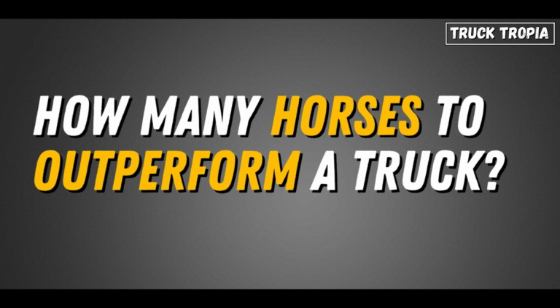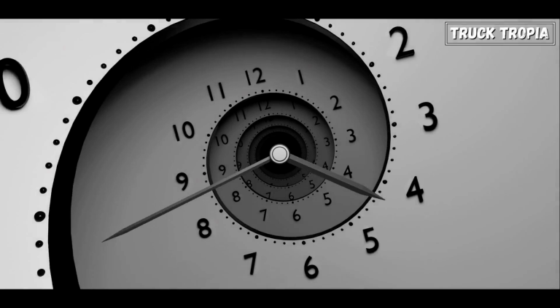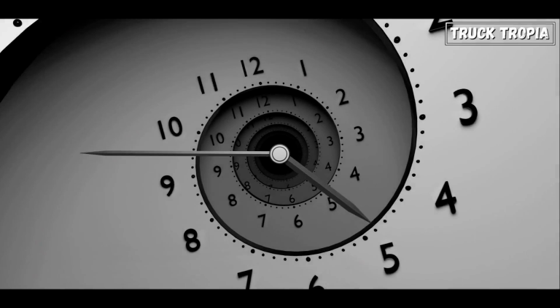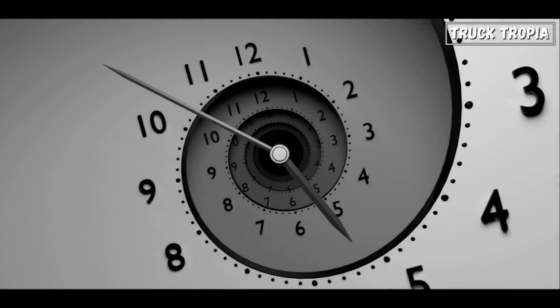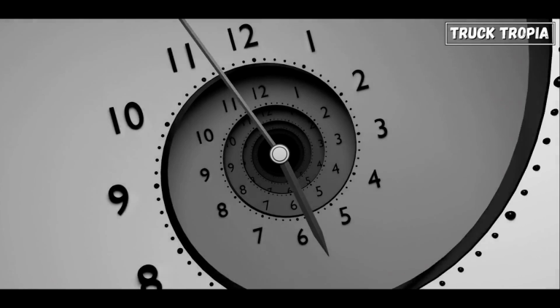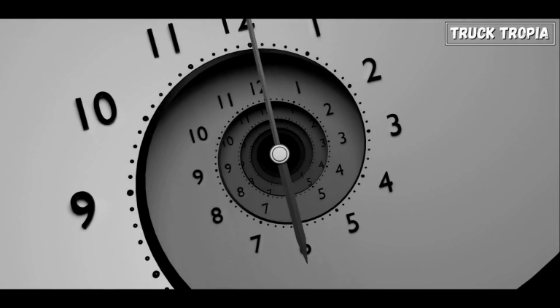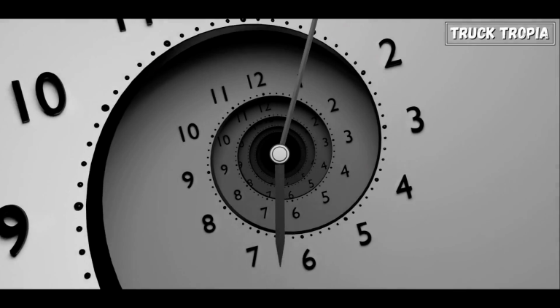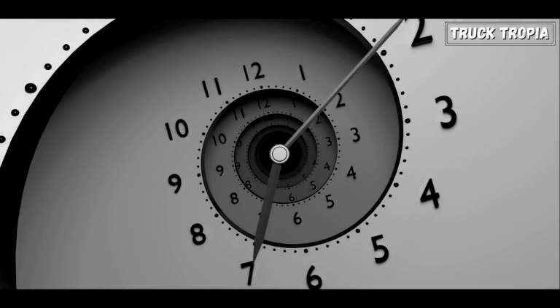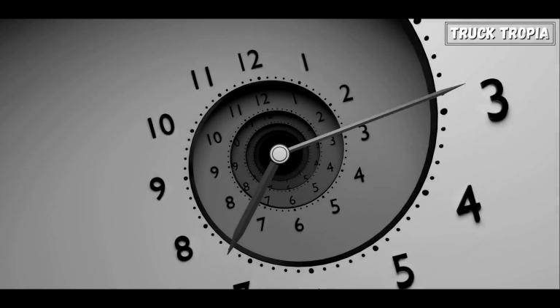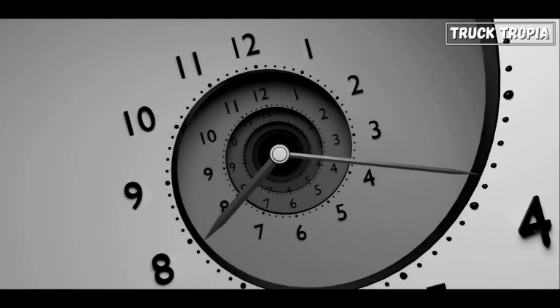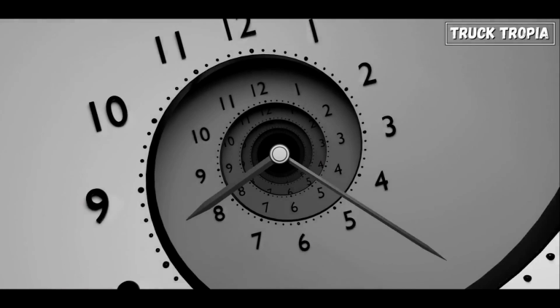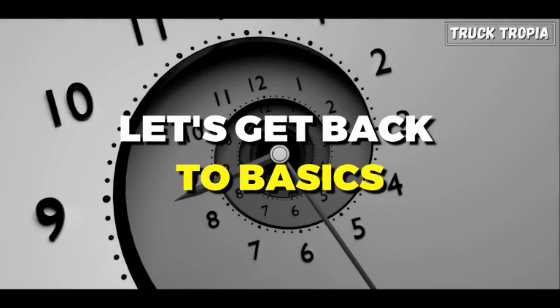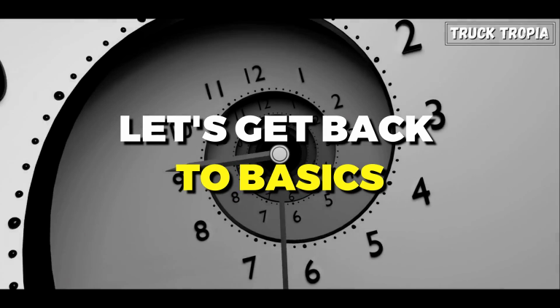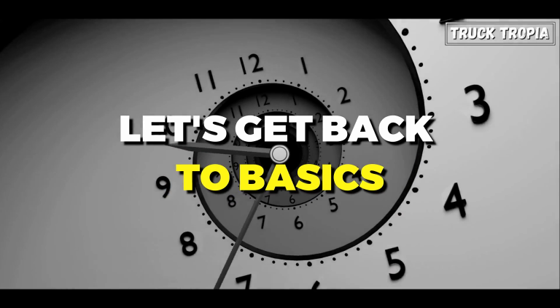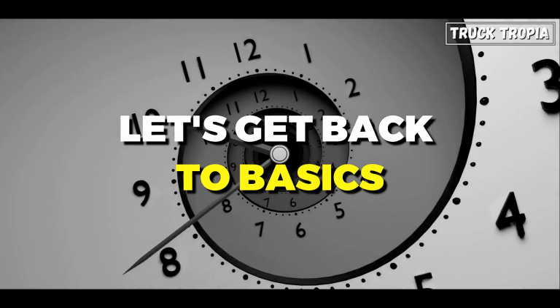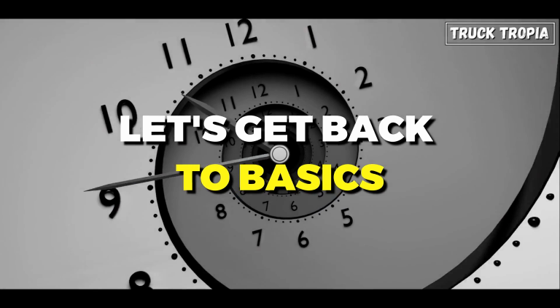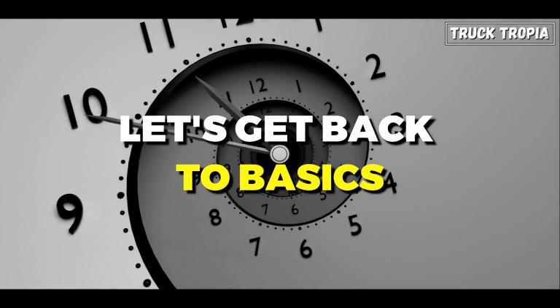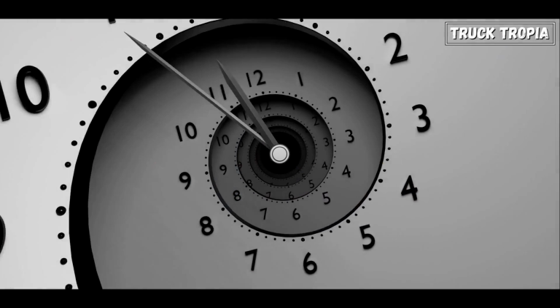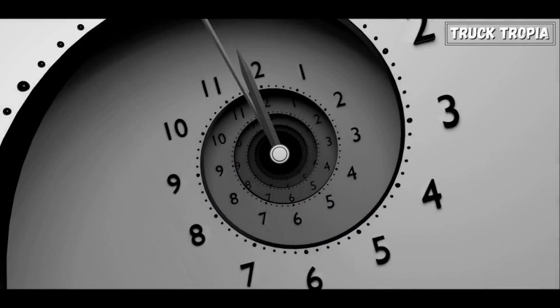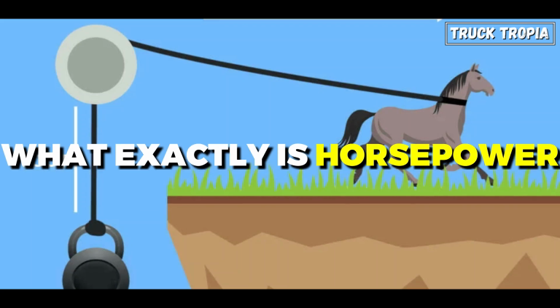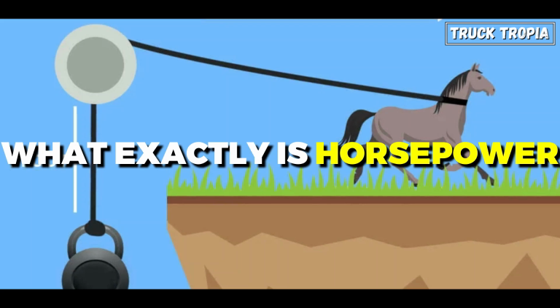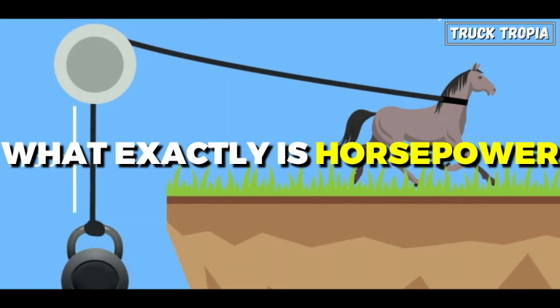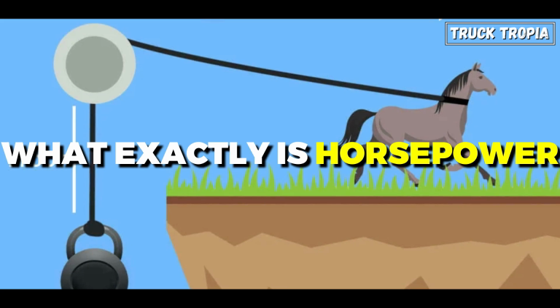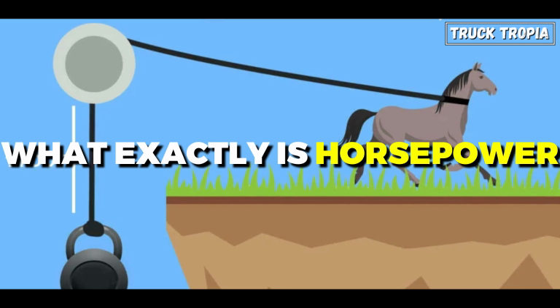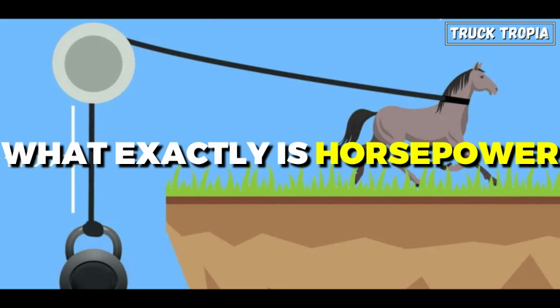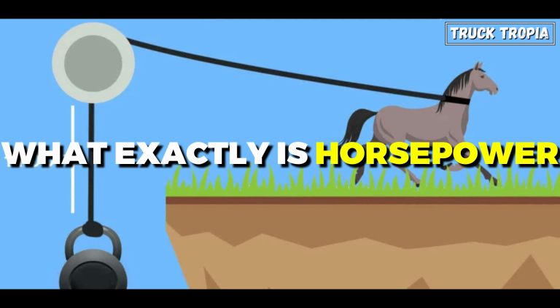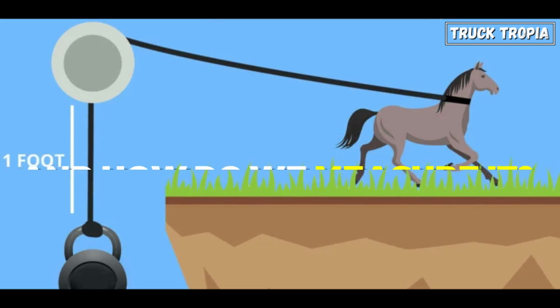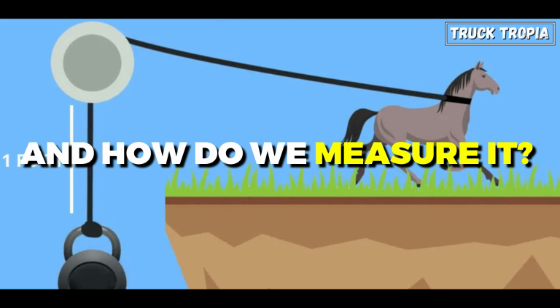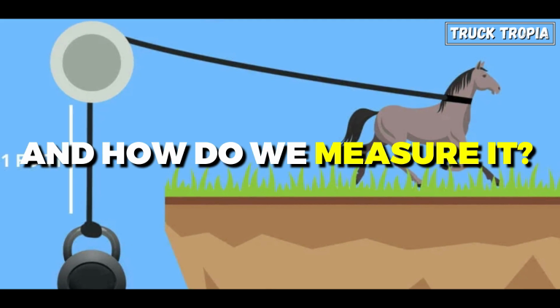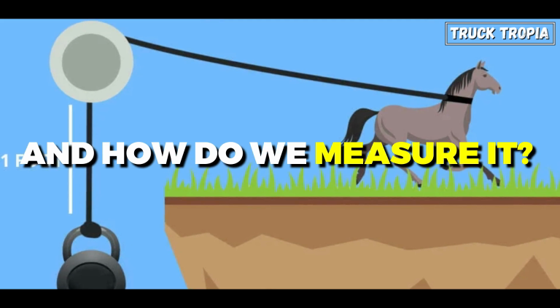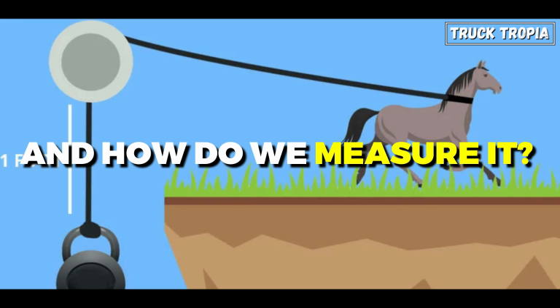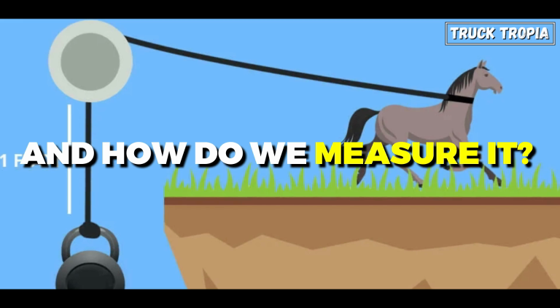But before we tackle this question, let's get back to basics. What exactly is horsepower, and how do we measure it?